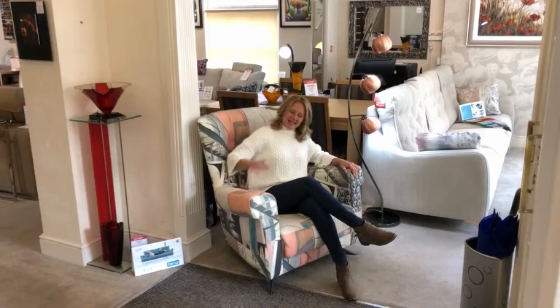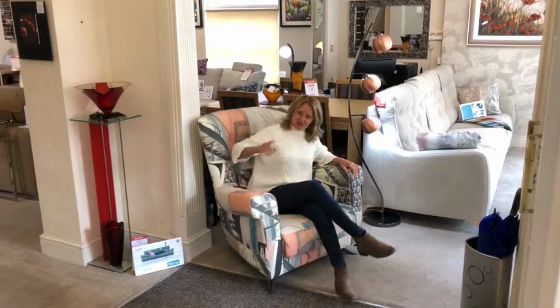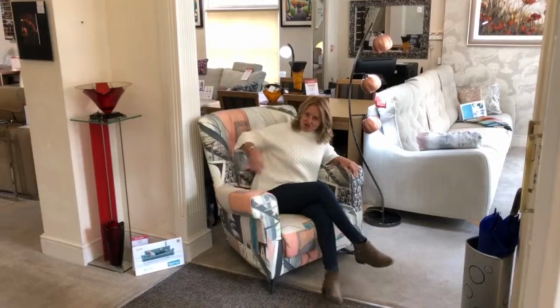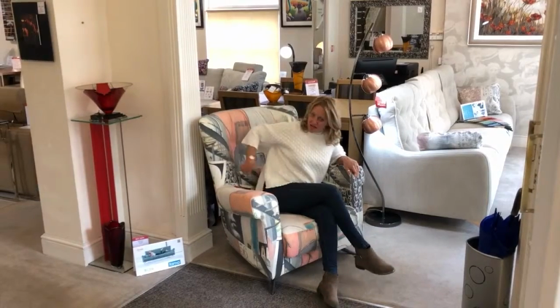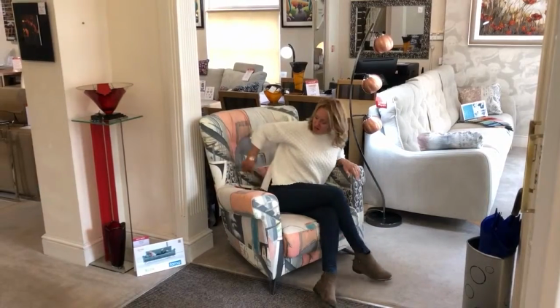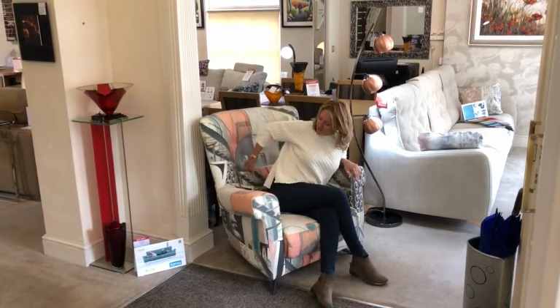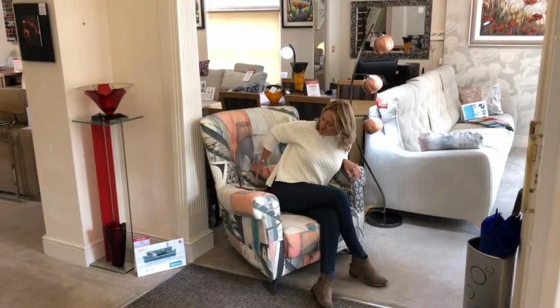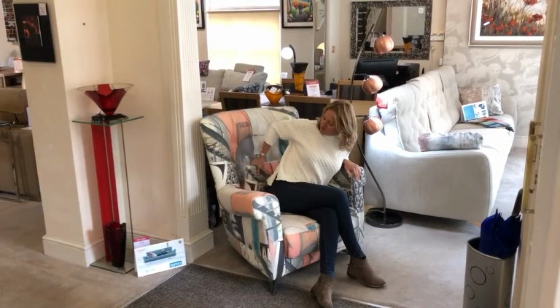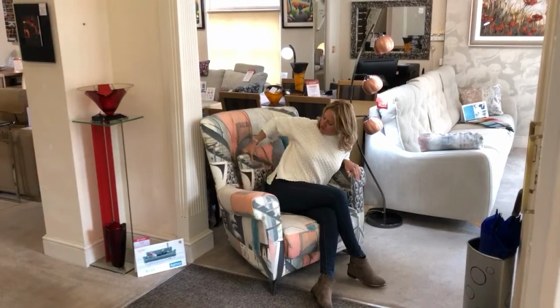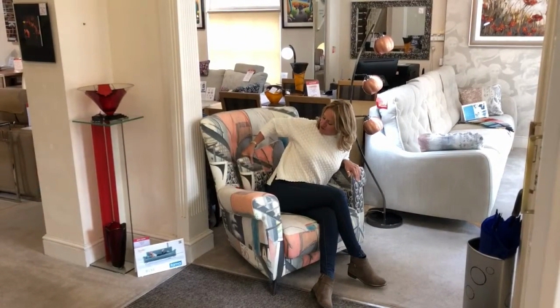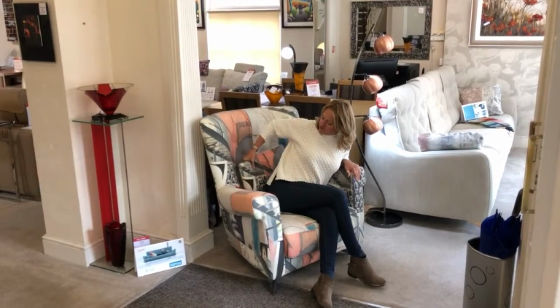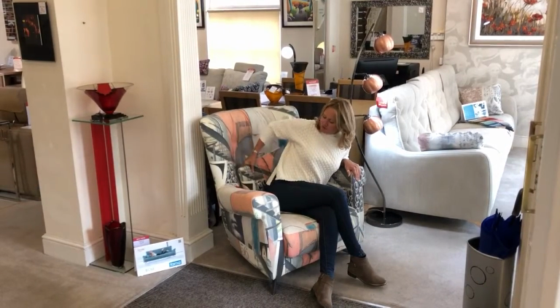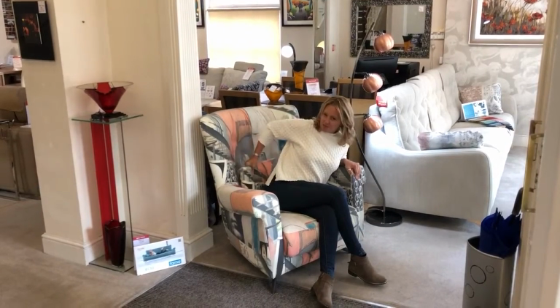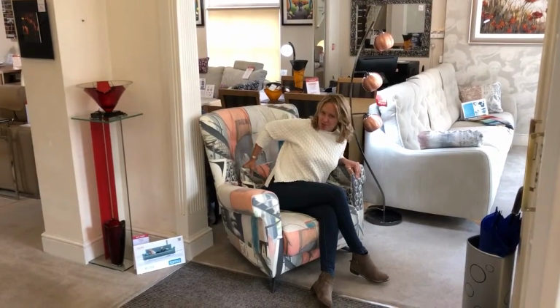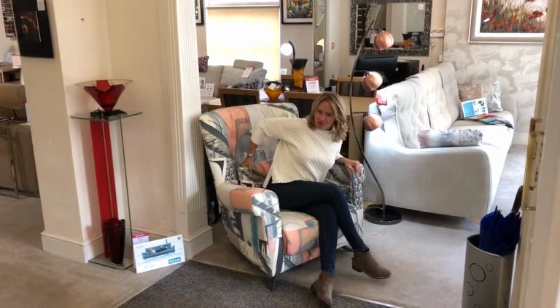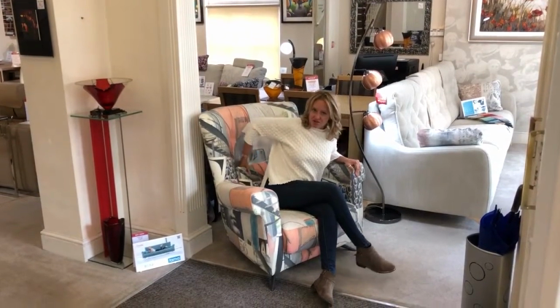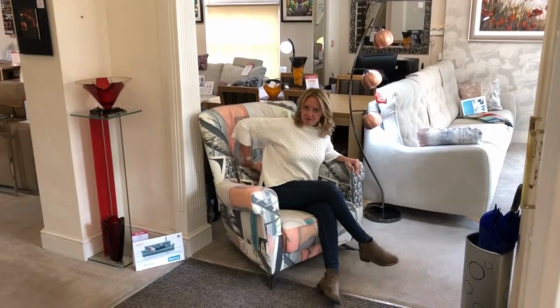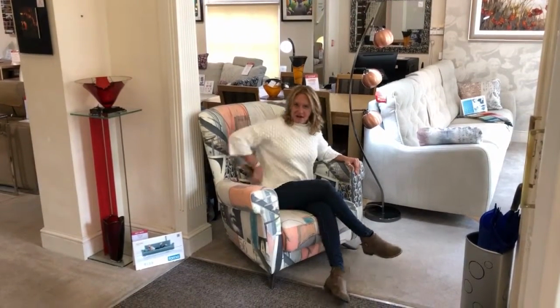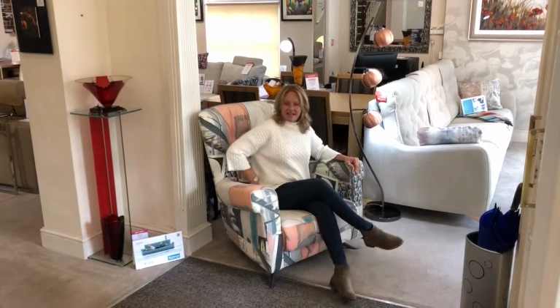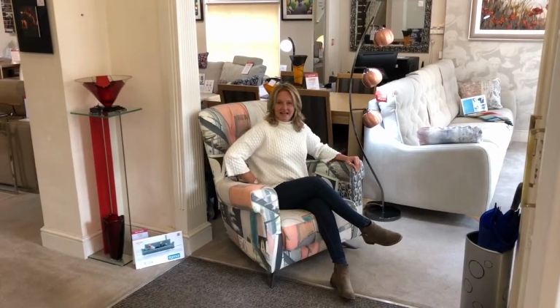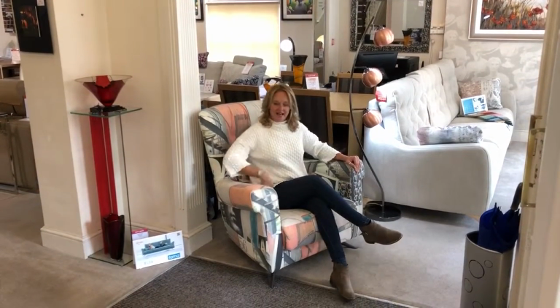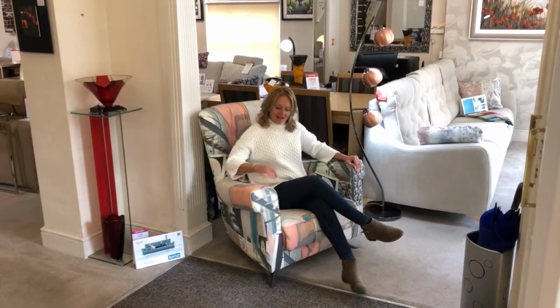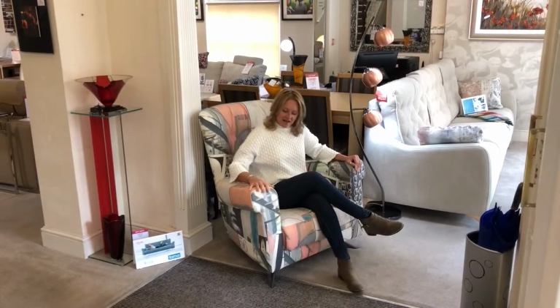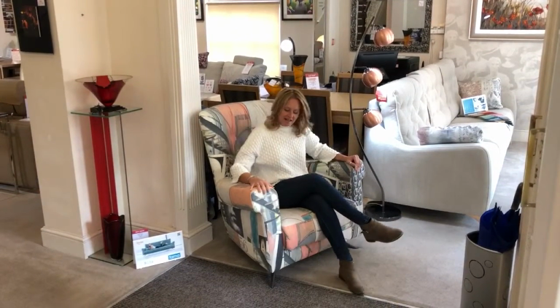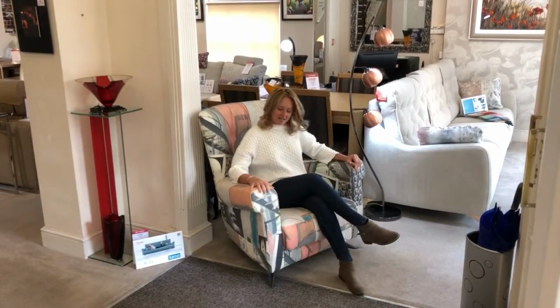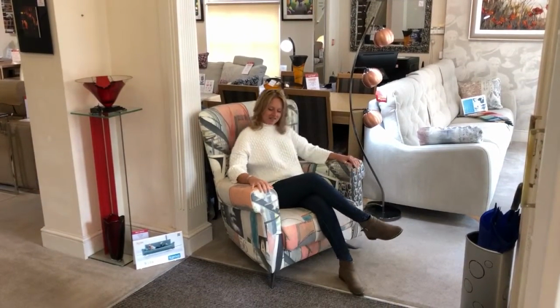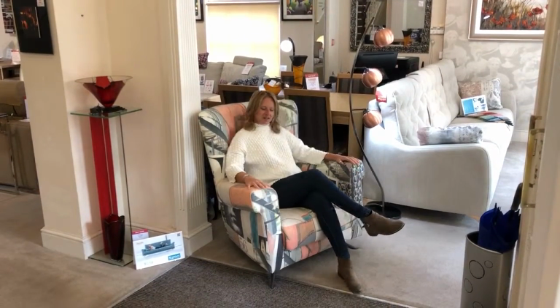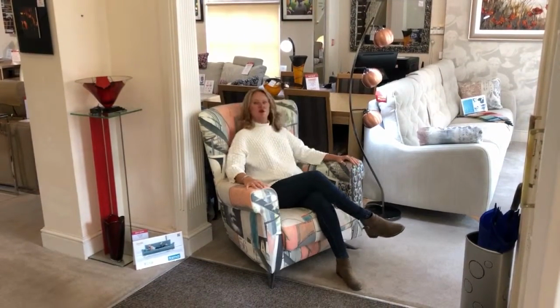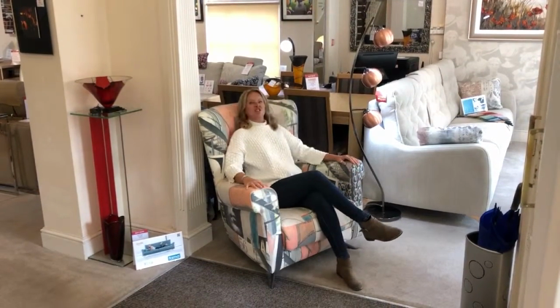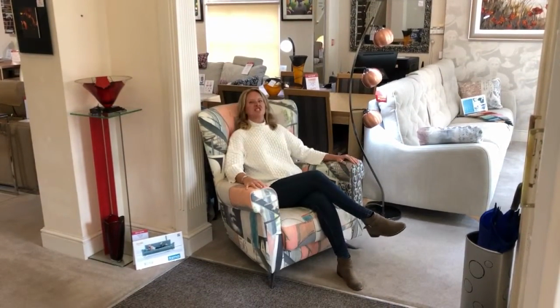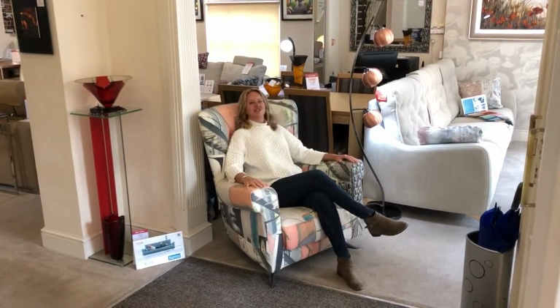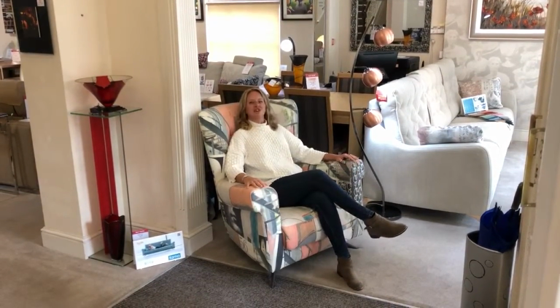It's extremely comfortable because you've got this lovely bolster at the back here, and it's definitely worth a sit on.